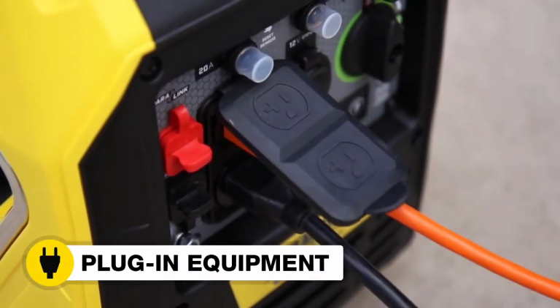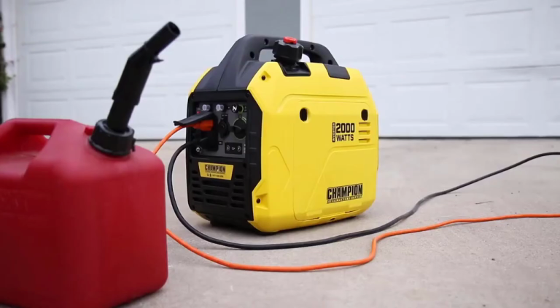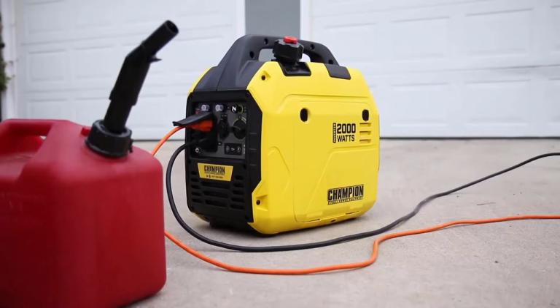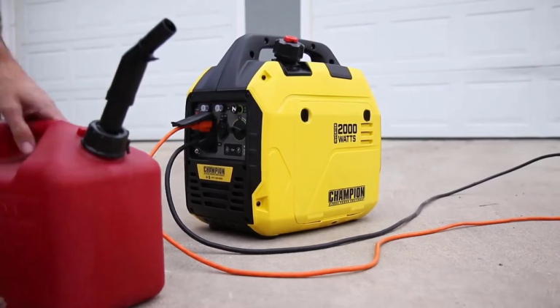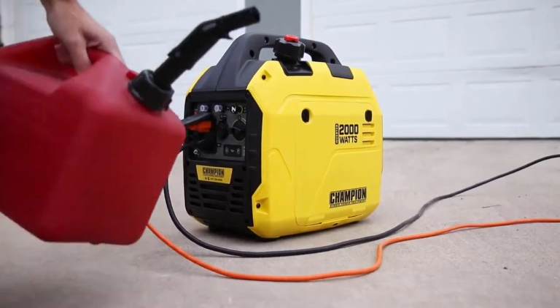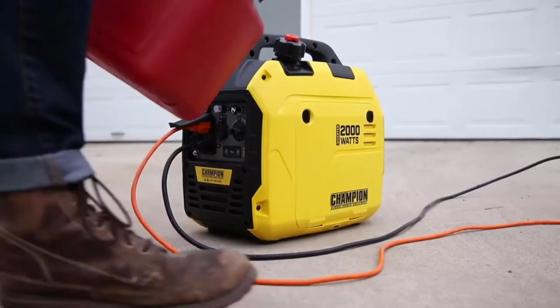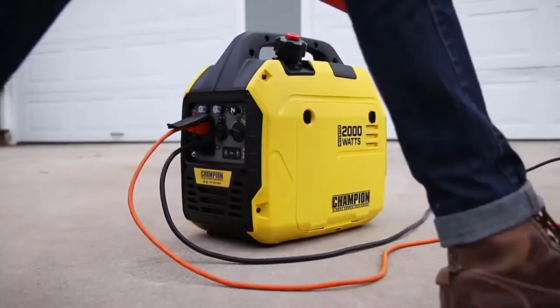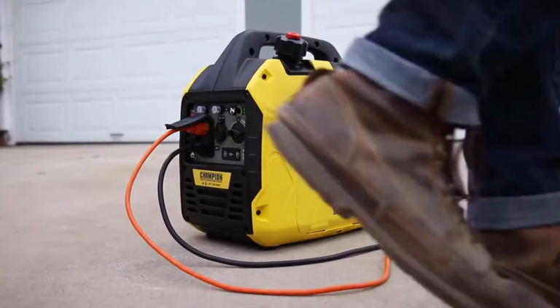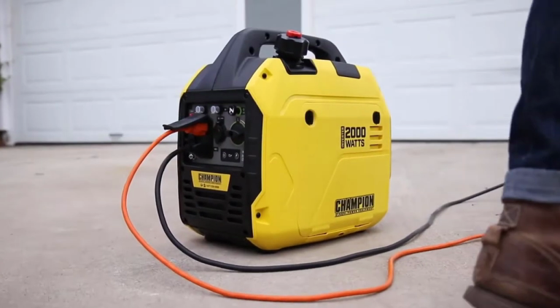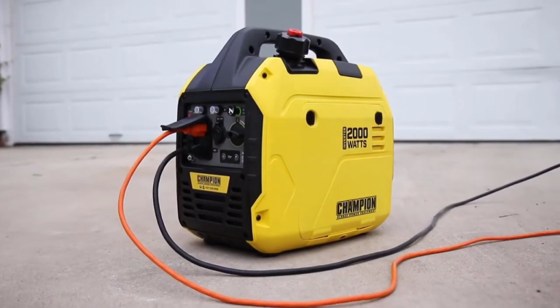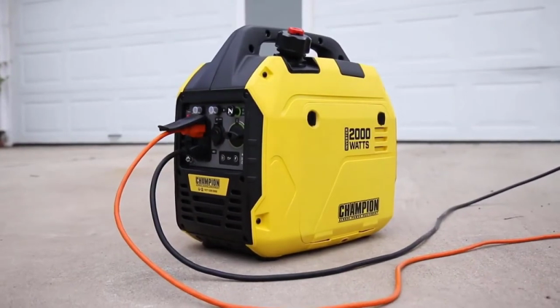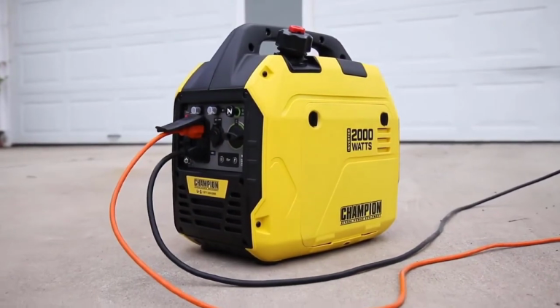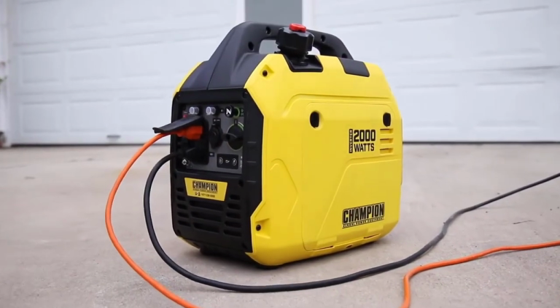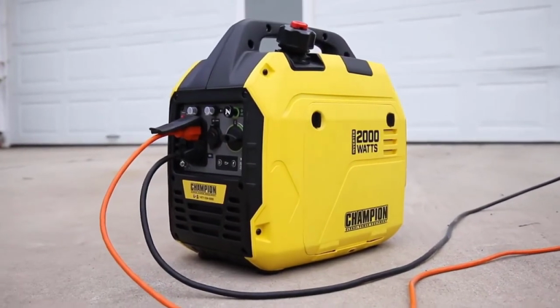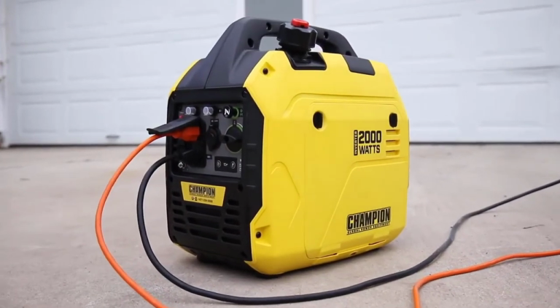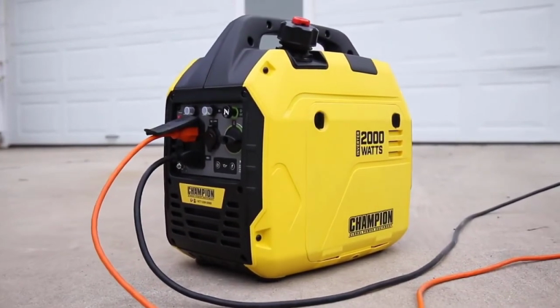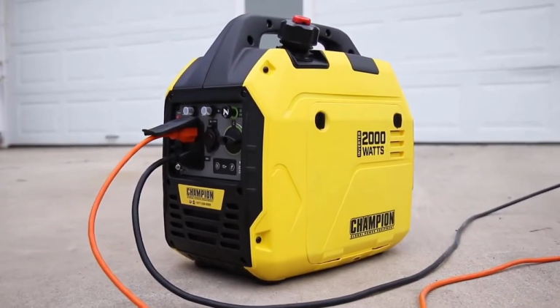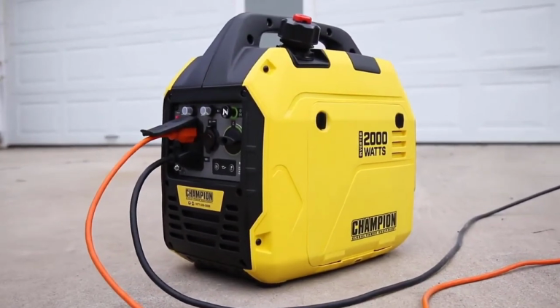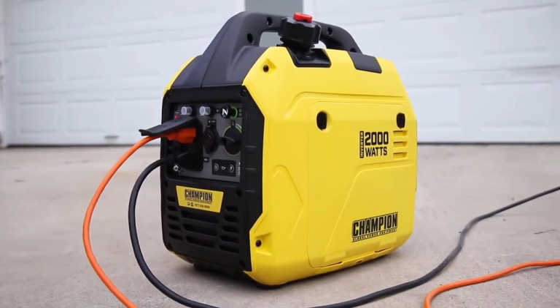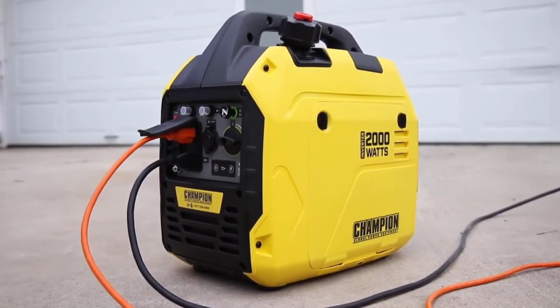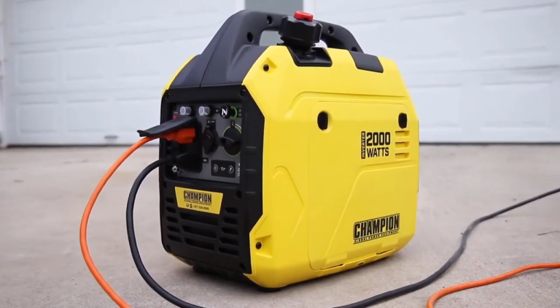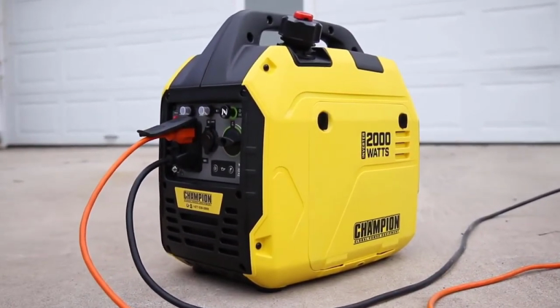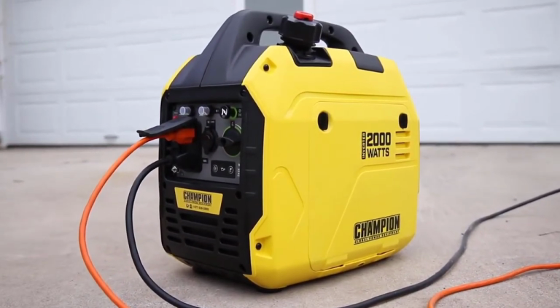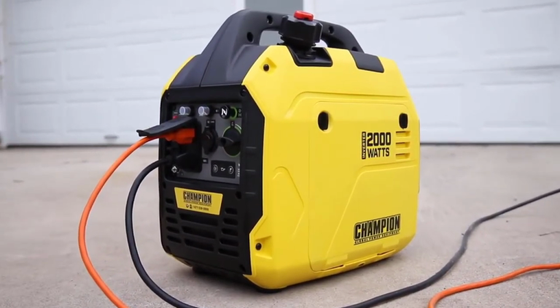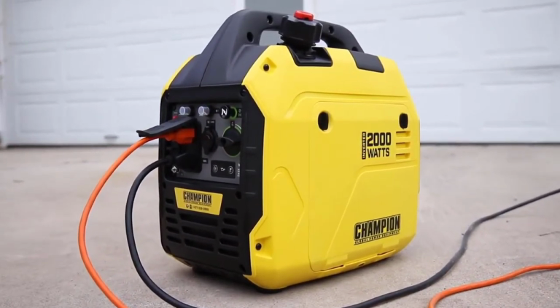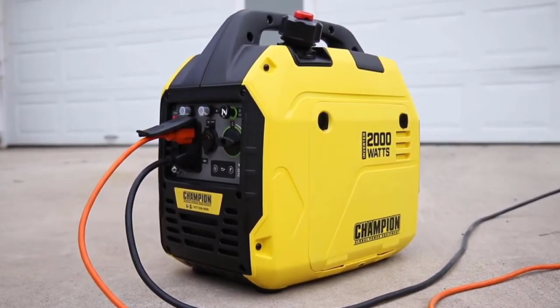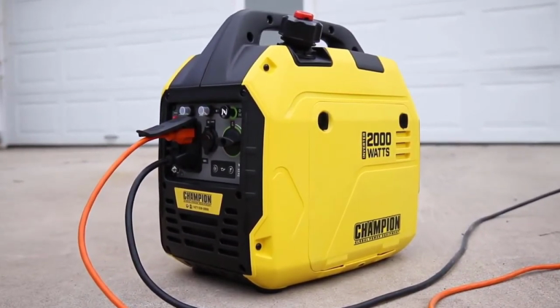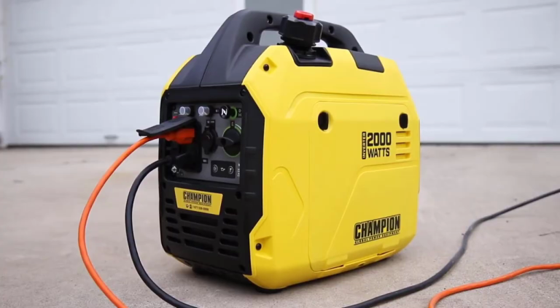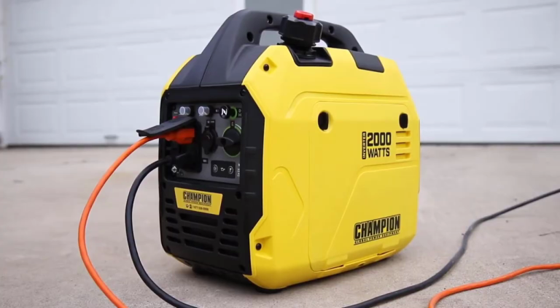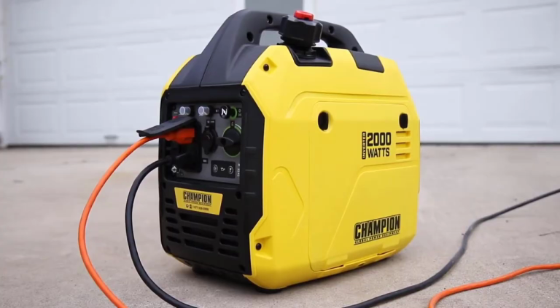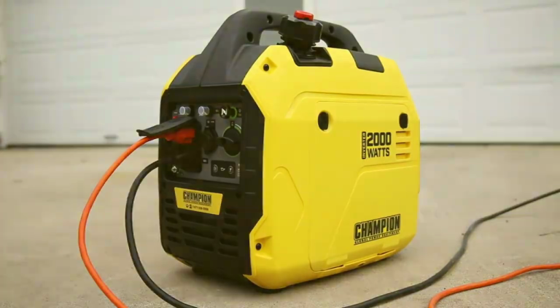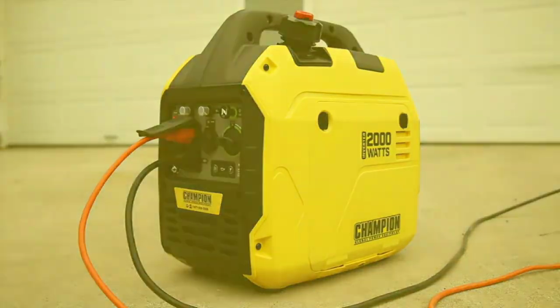Champion's 2000-Watt Ultralight Portable Inverter — your perfect choice for quiet, clean power wherever you need.